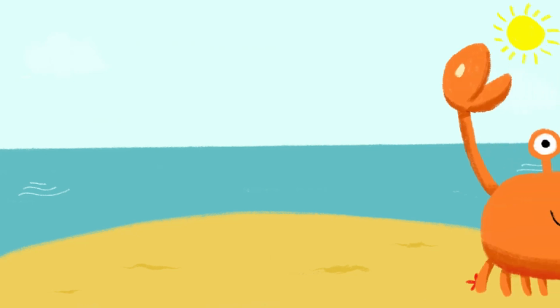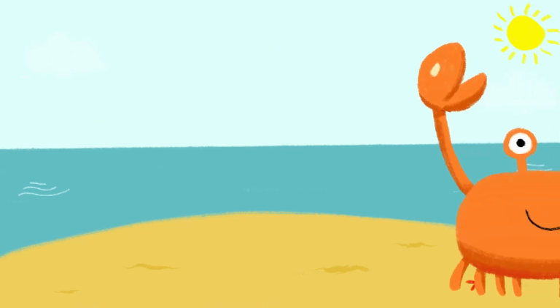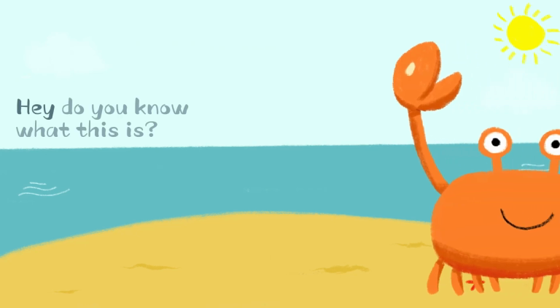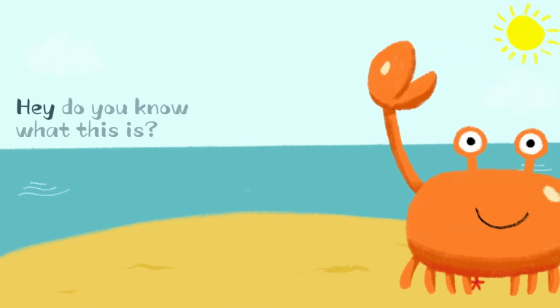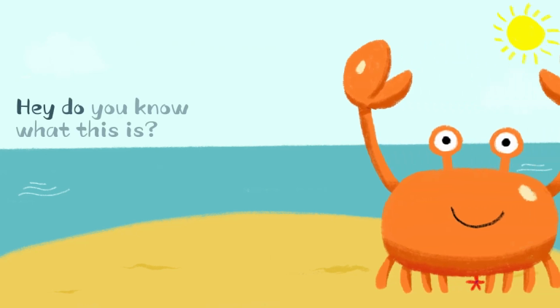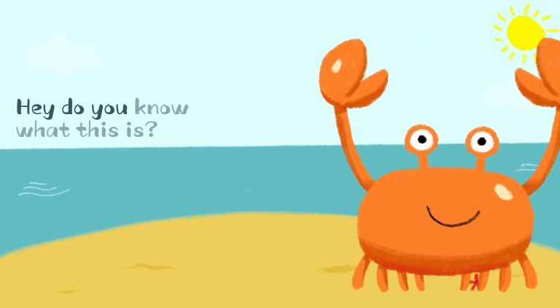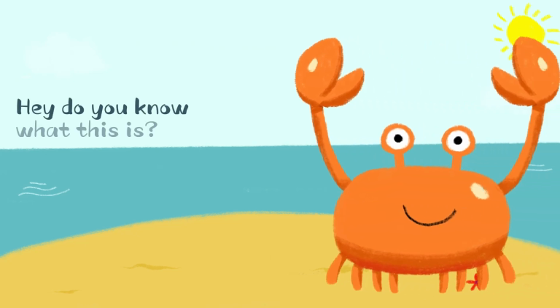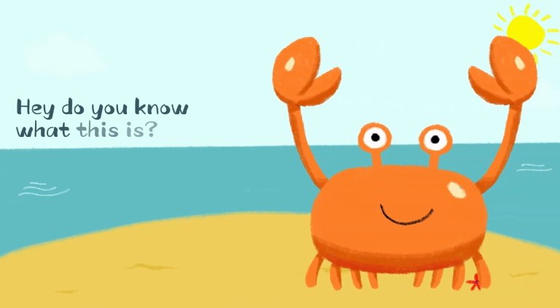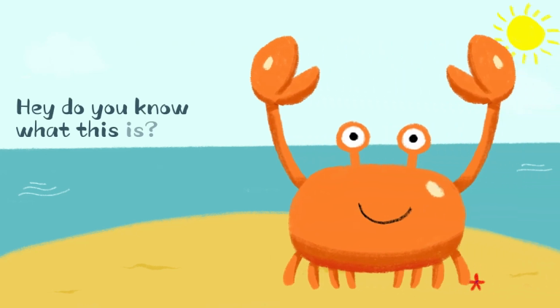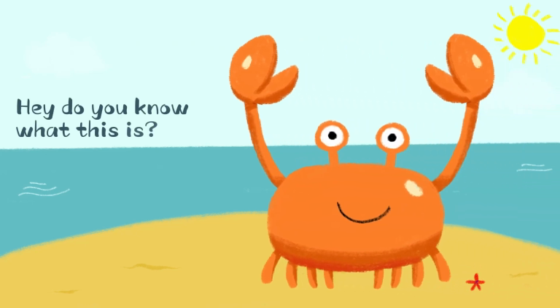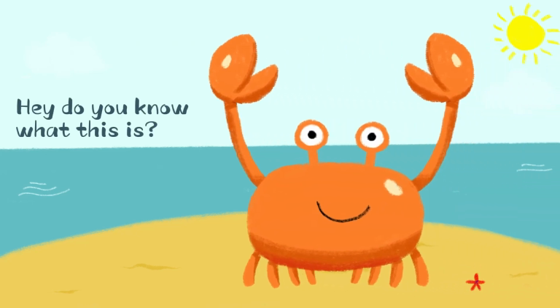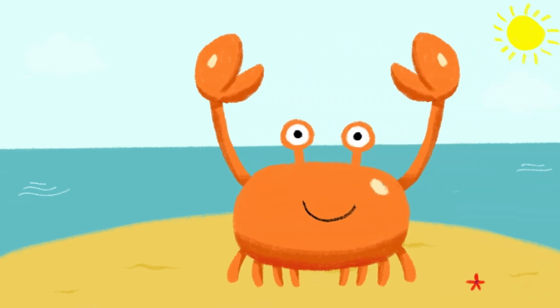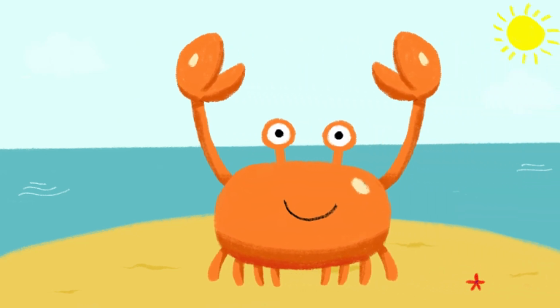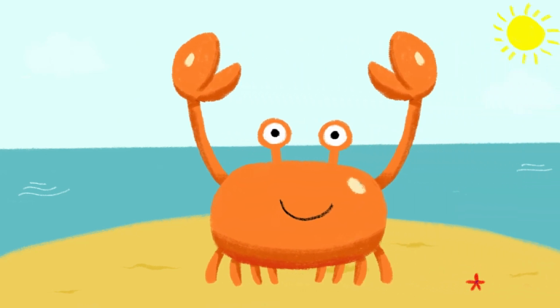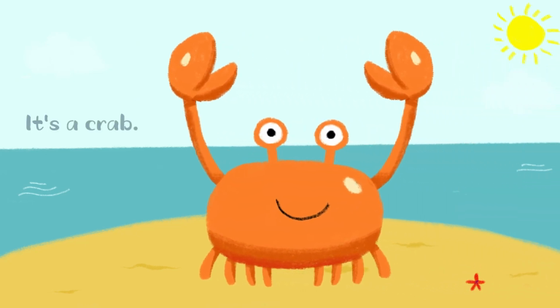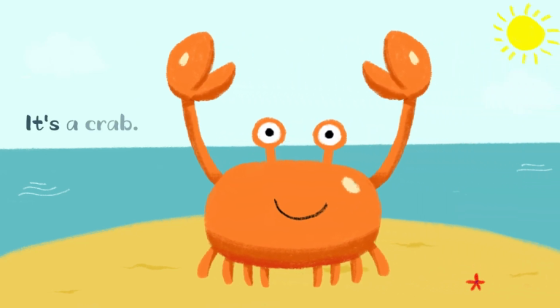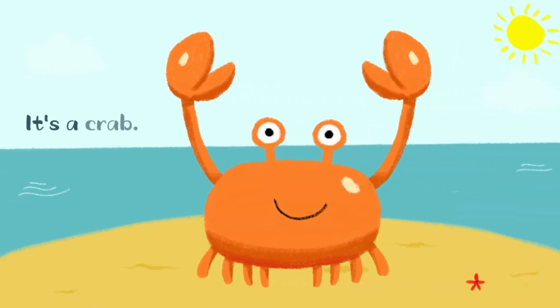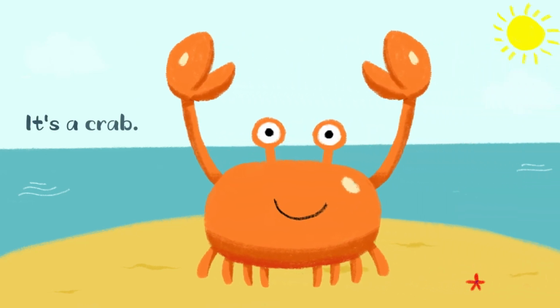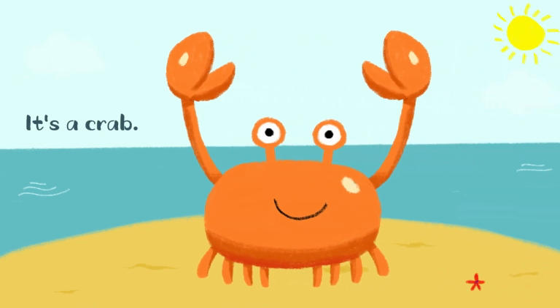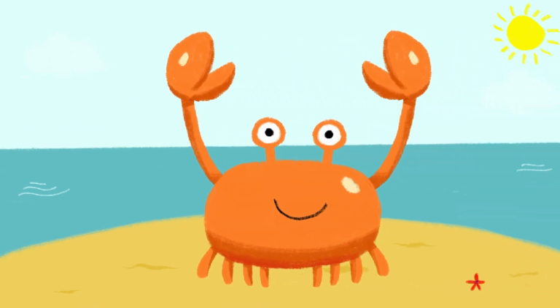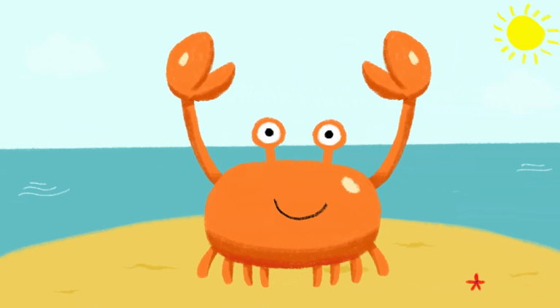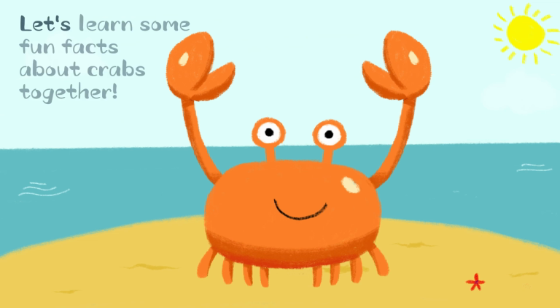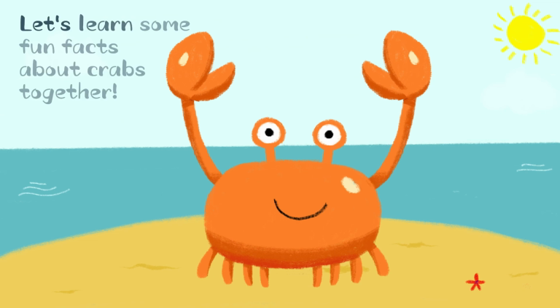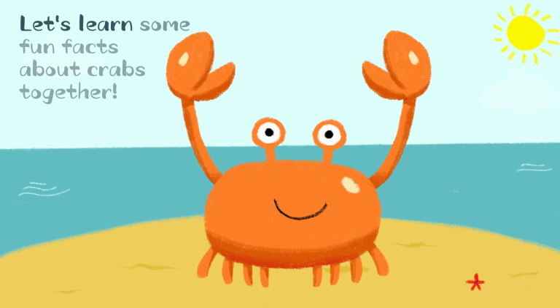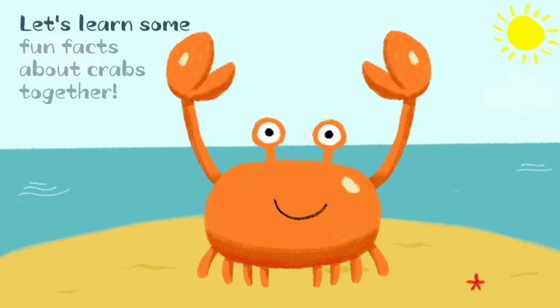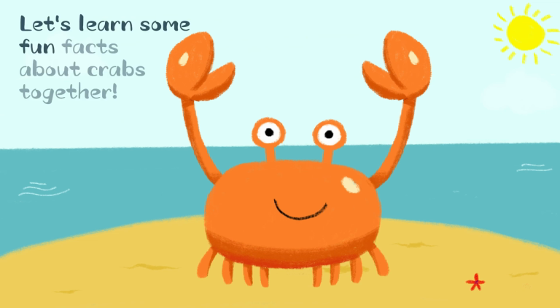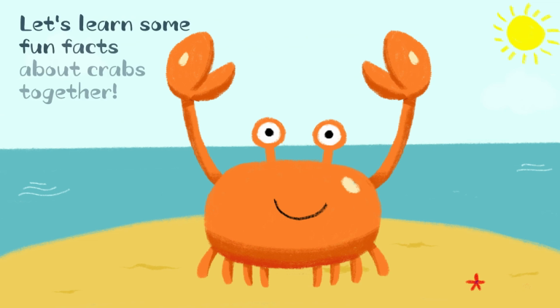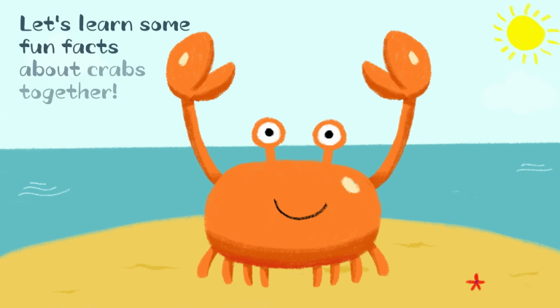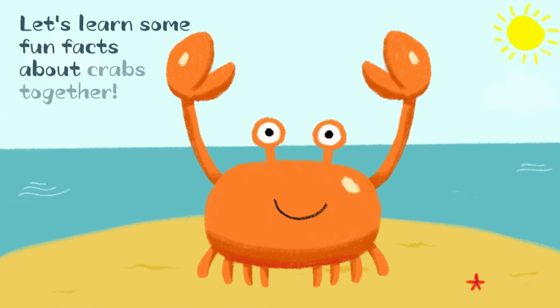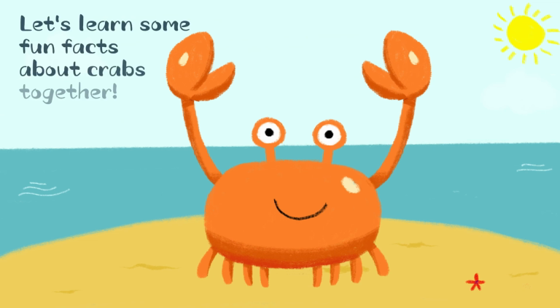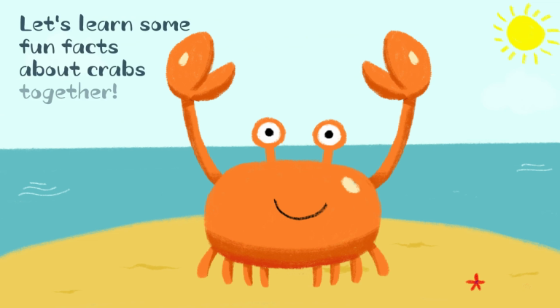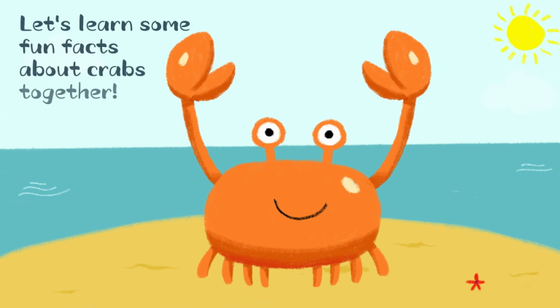Hey, do you know what this is? It's a crab! Let's learn some fun facts about crabs together.